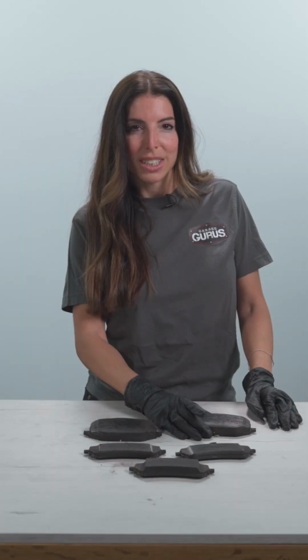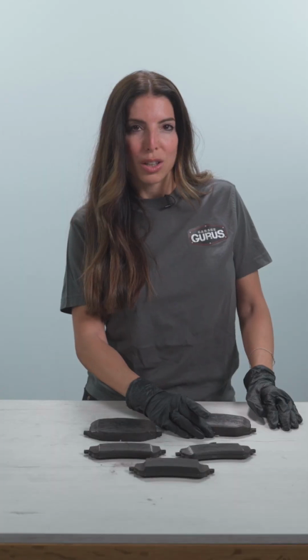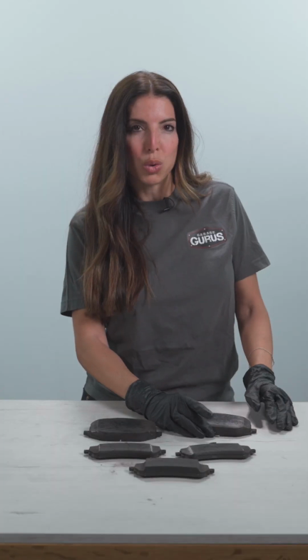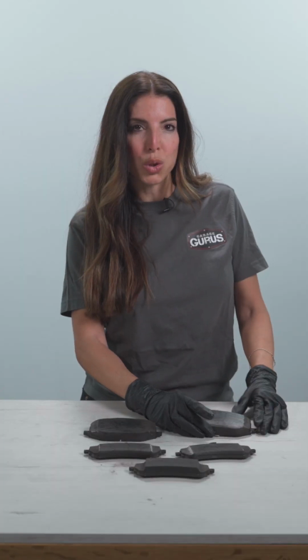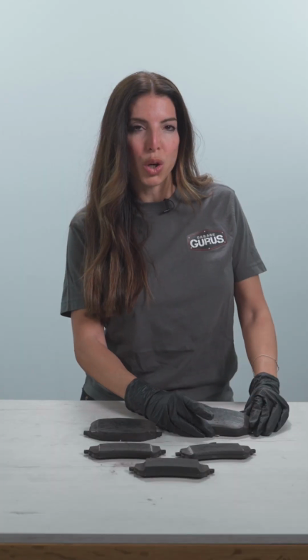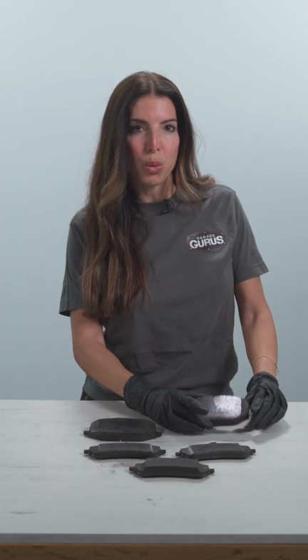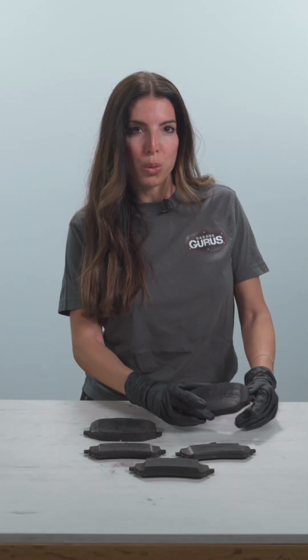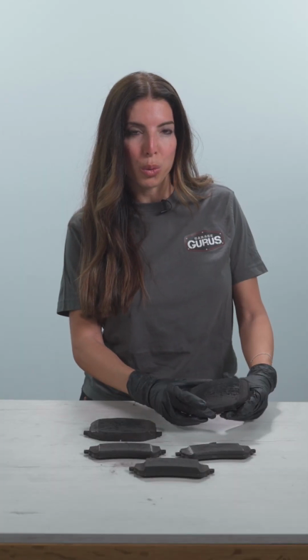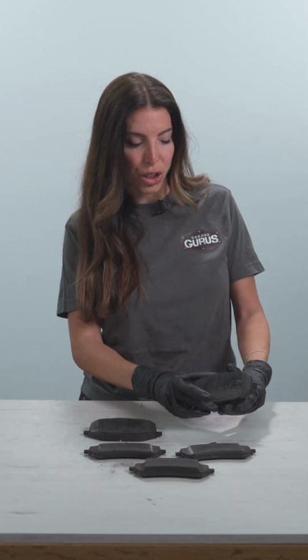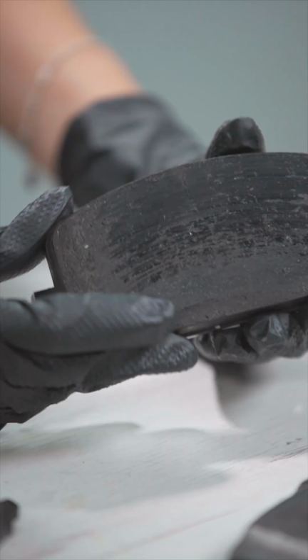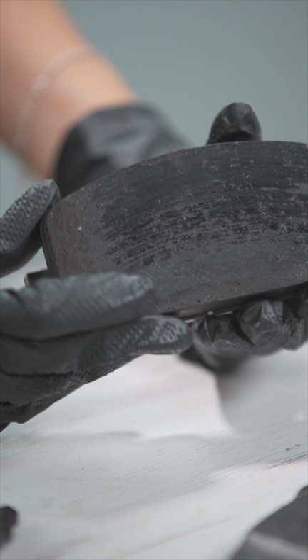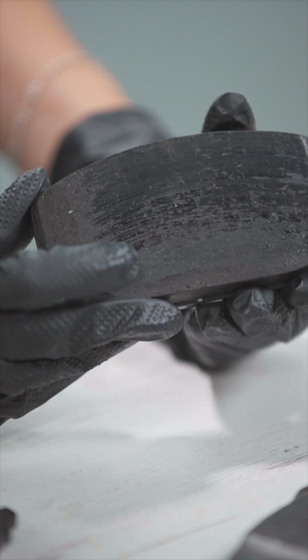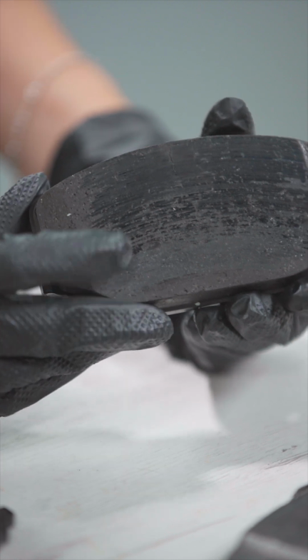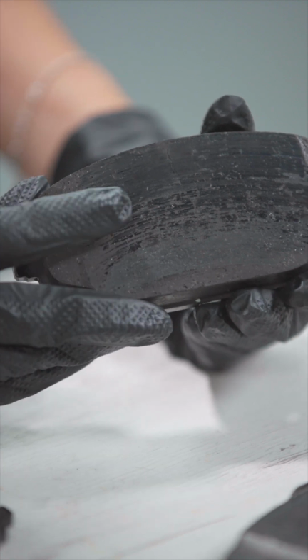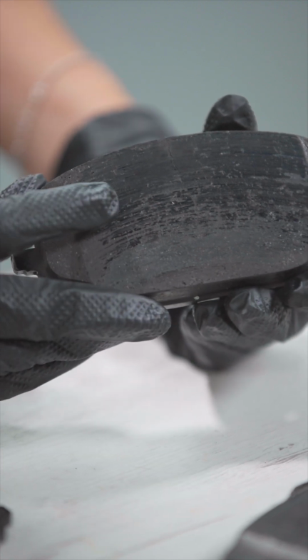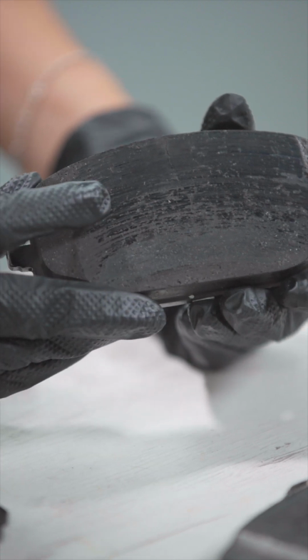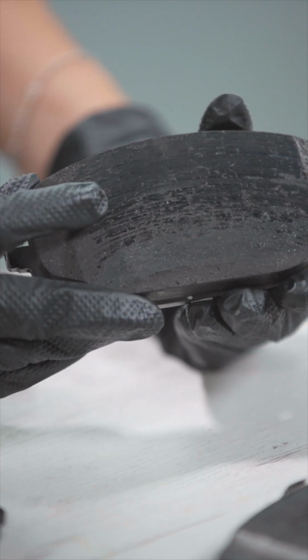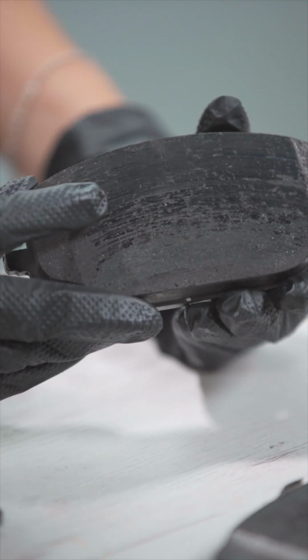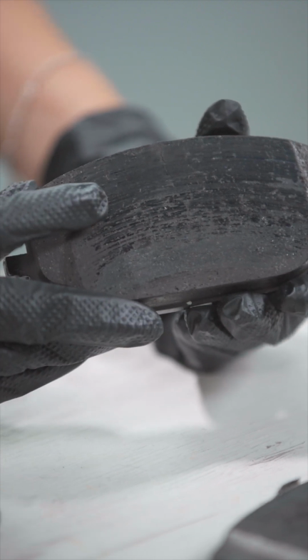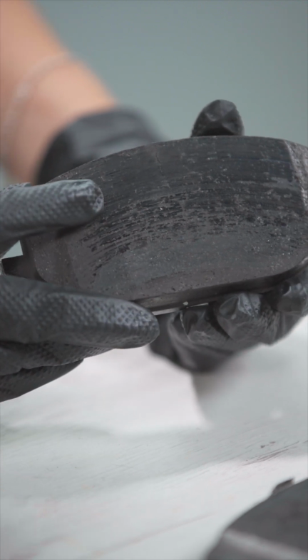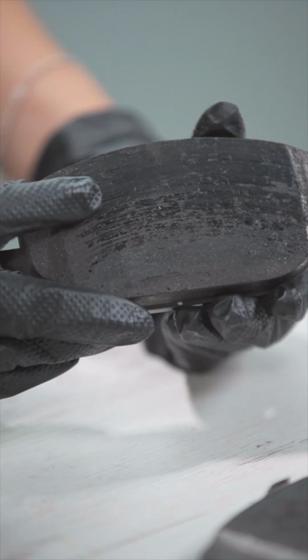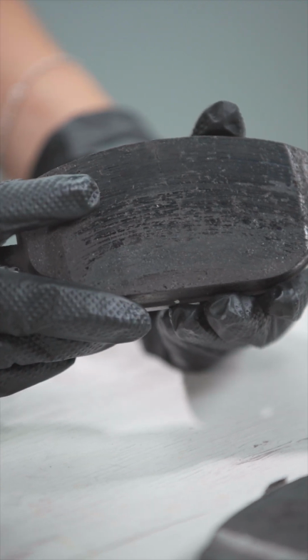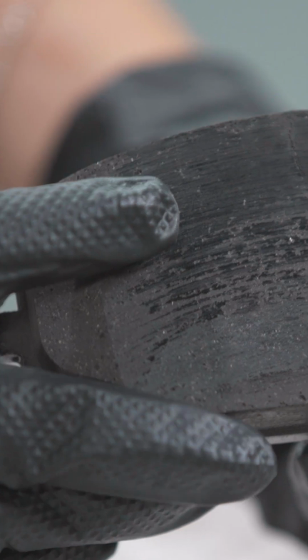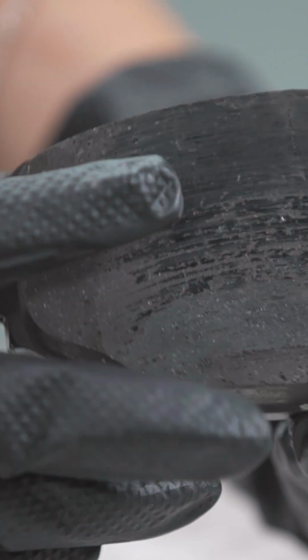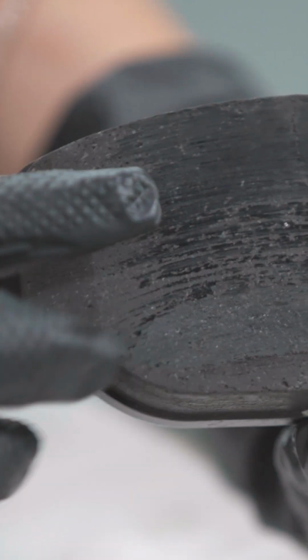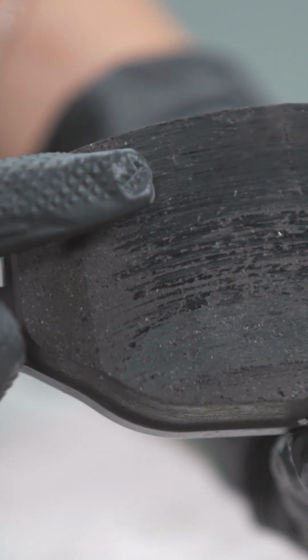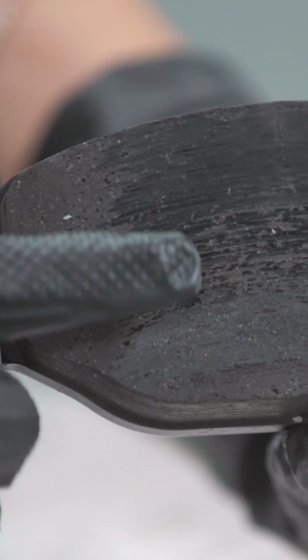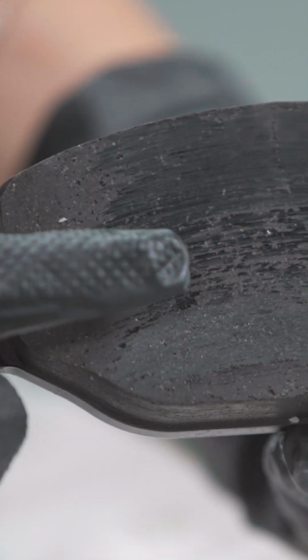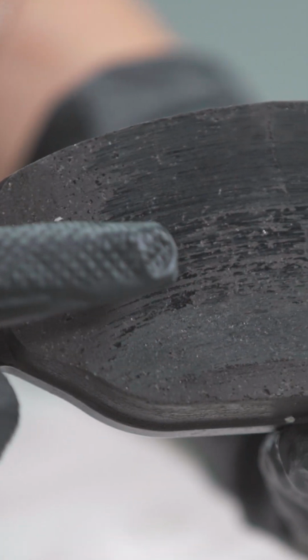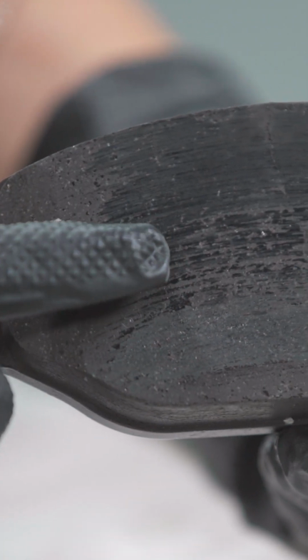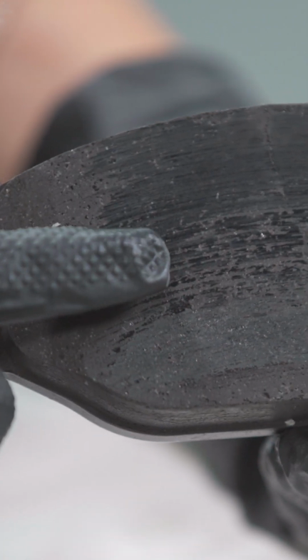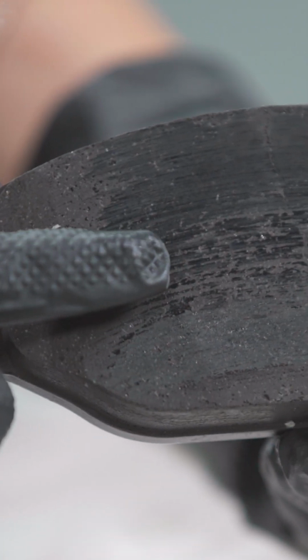Do you know what is wrong with these brake pads? The brake friction material is glazed.